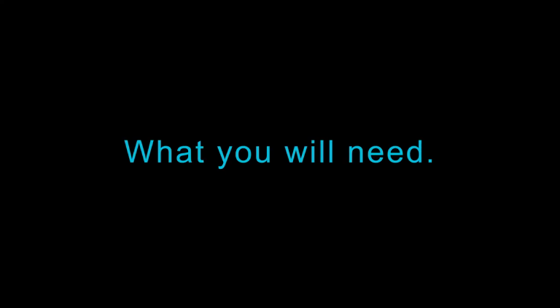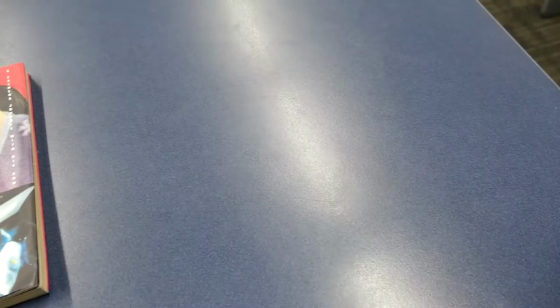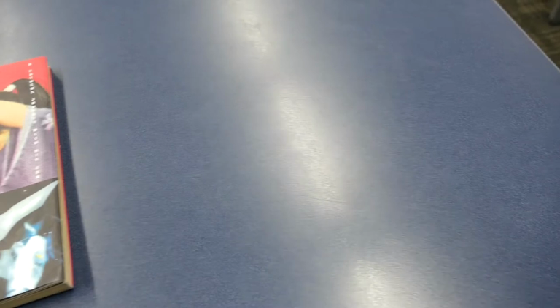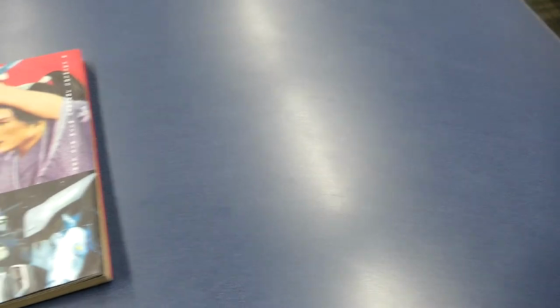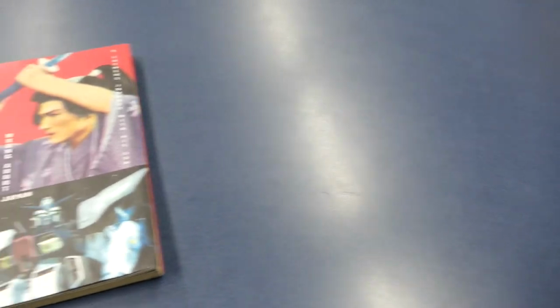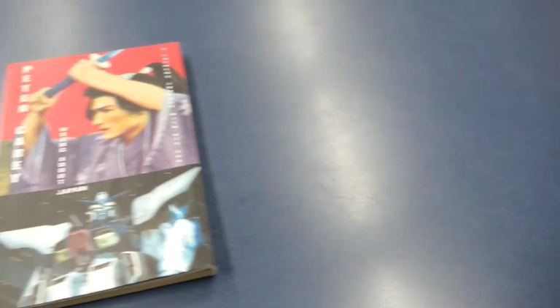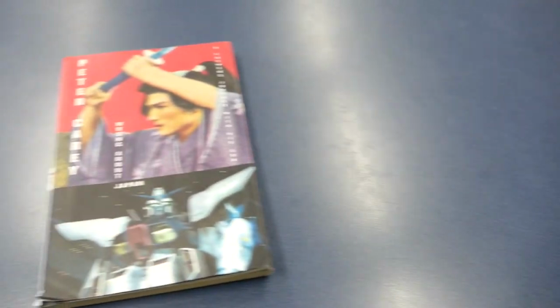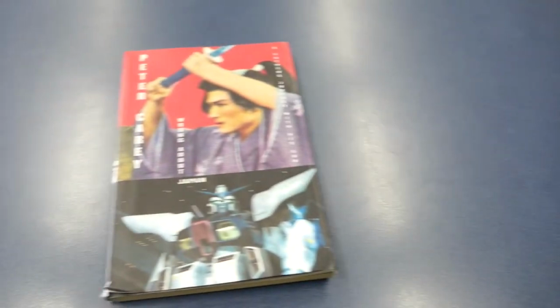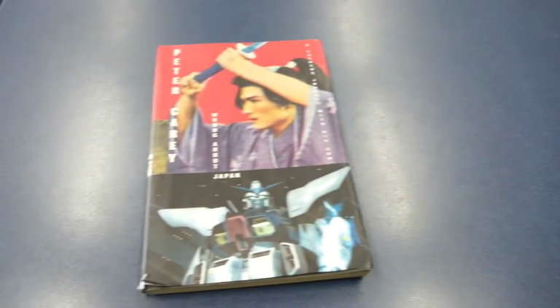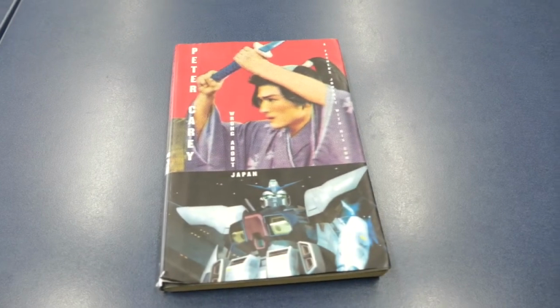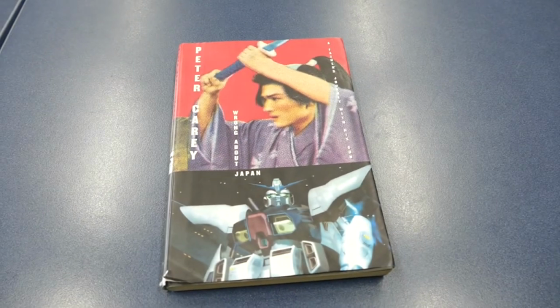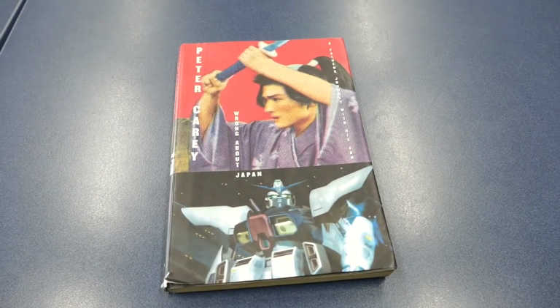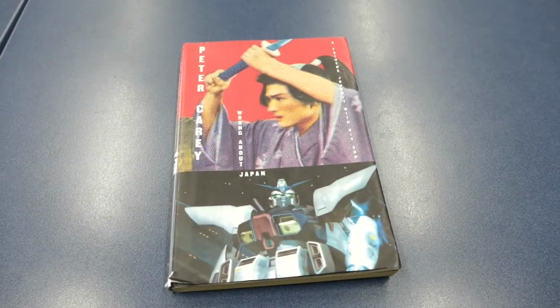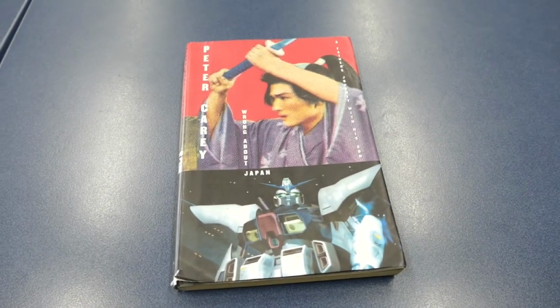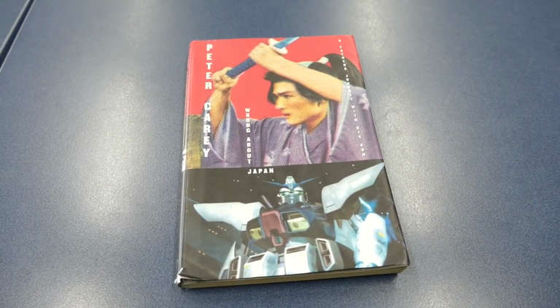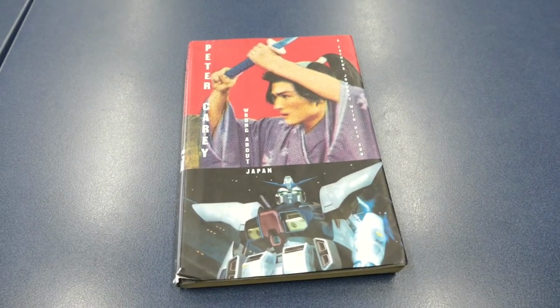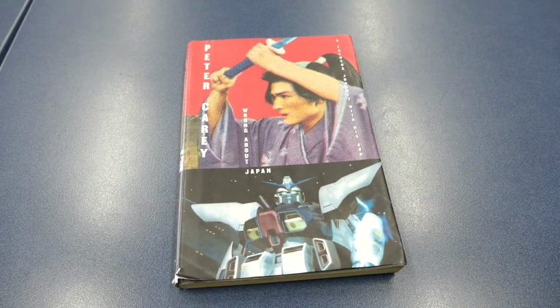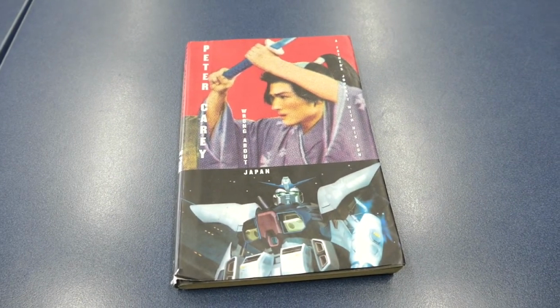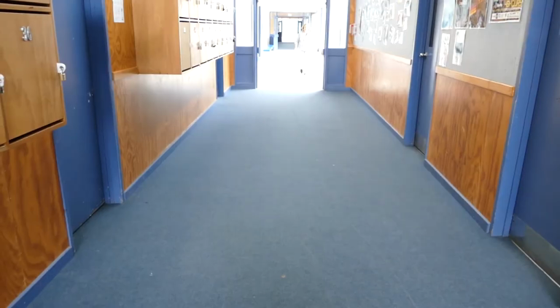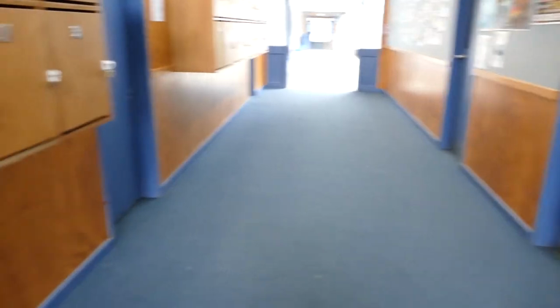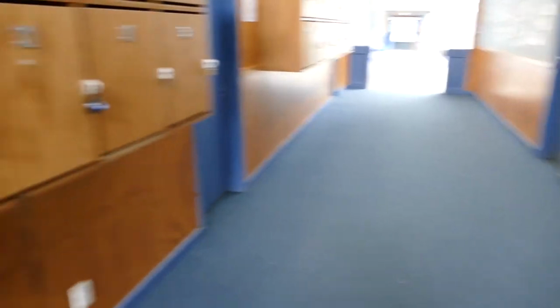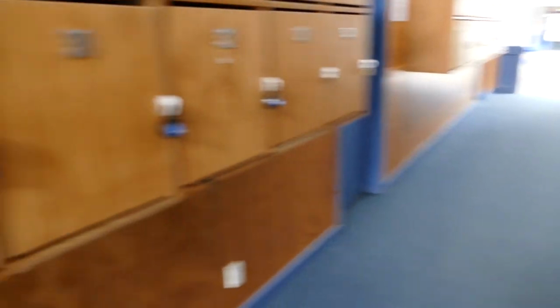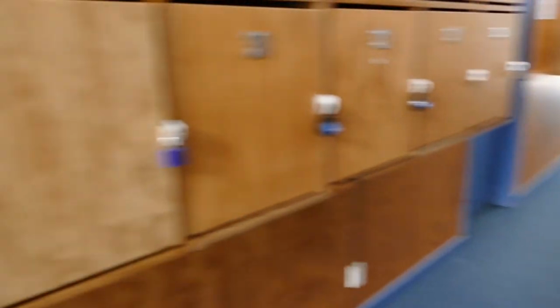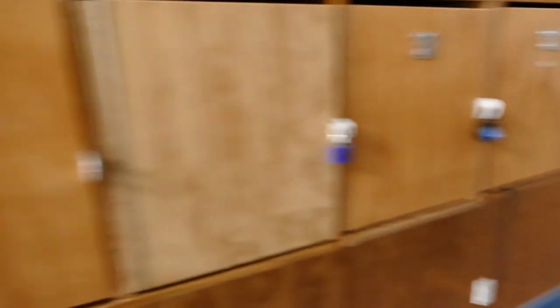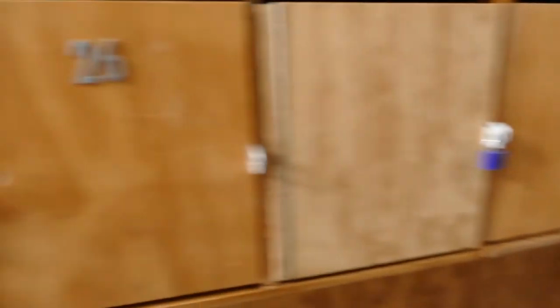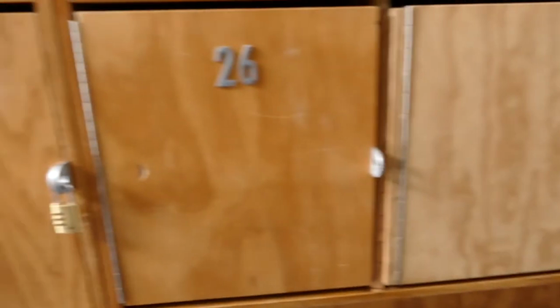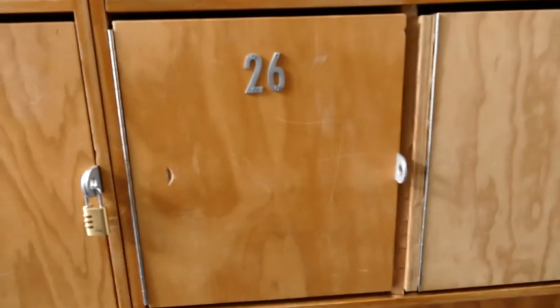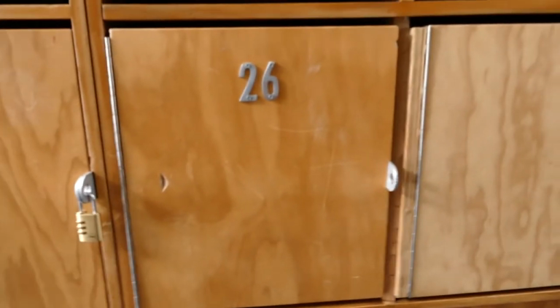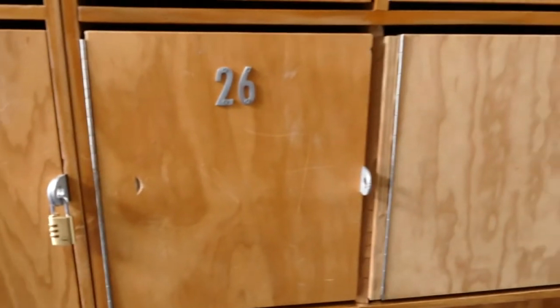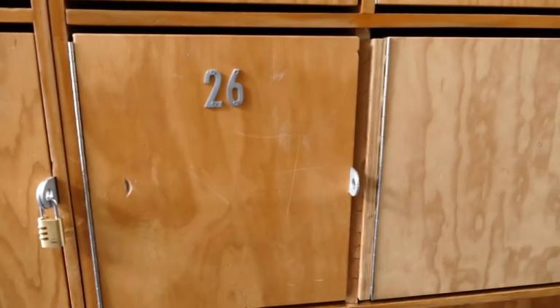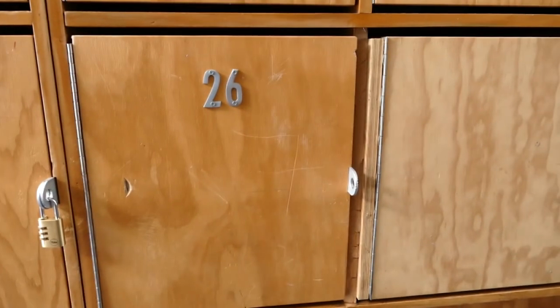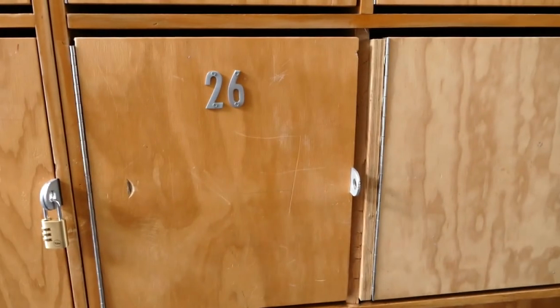You will need a book. You will also need a locker.